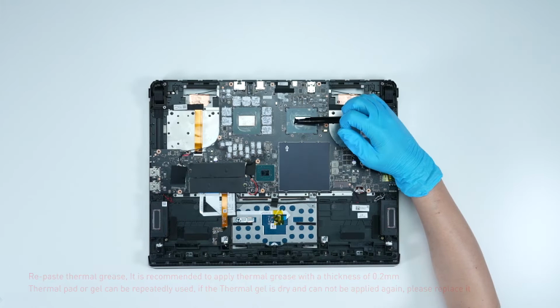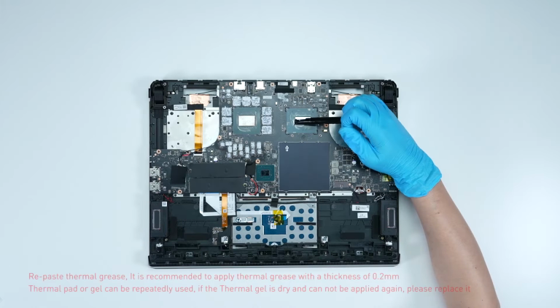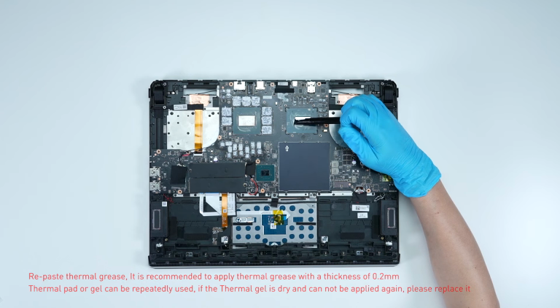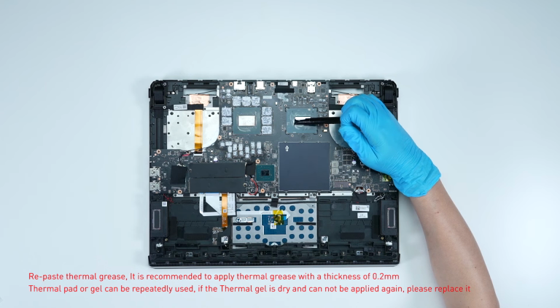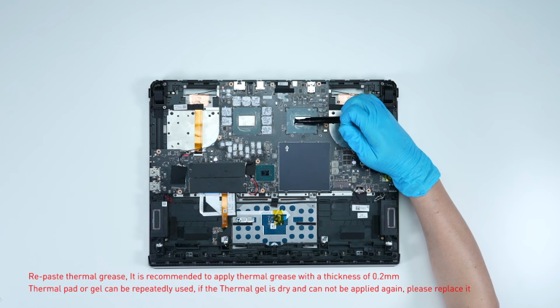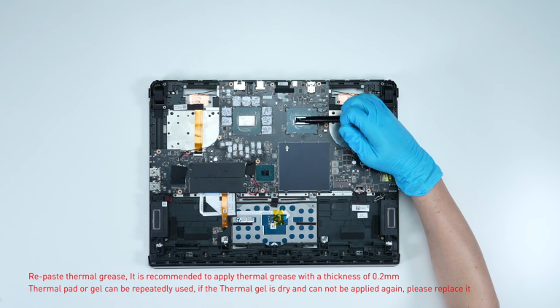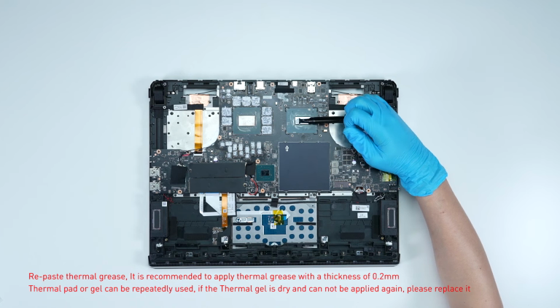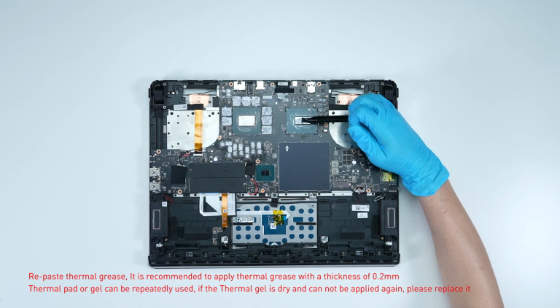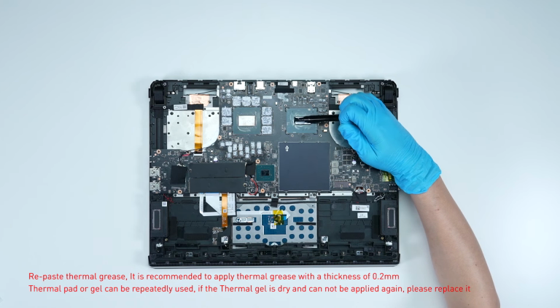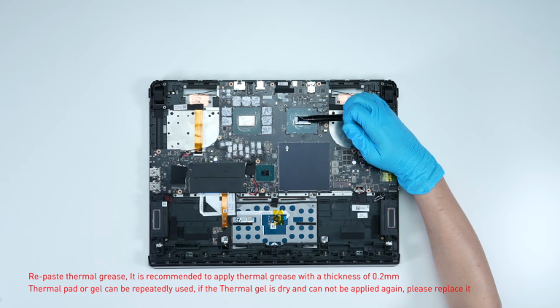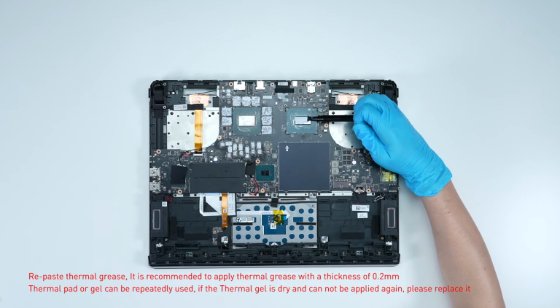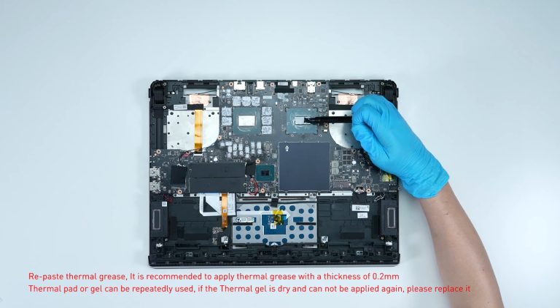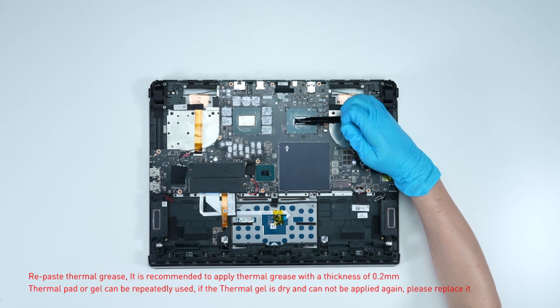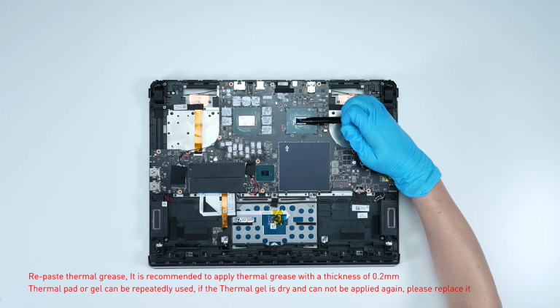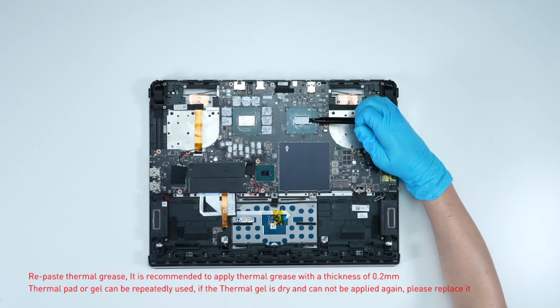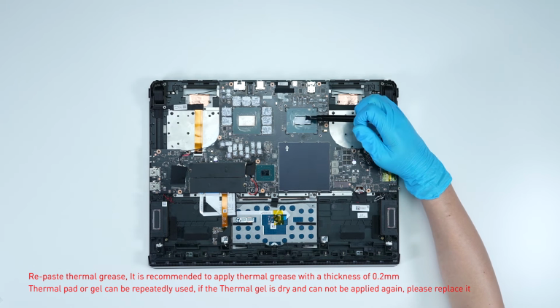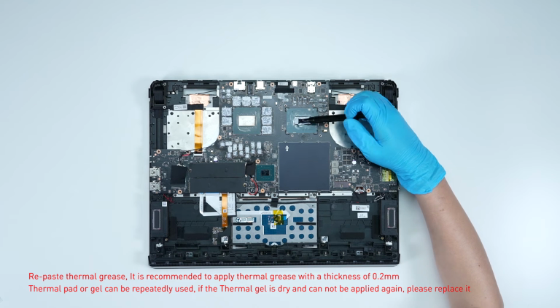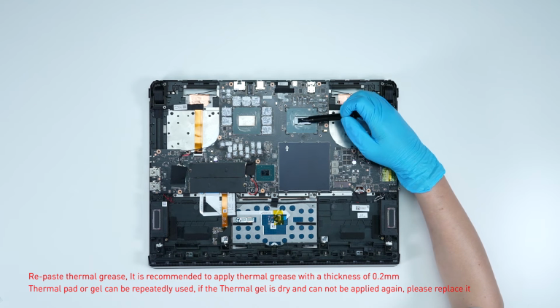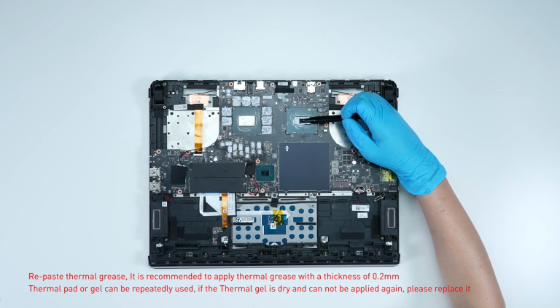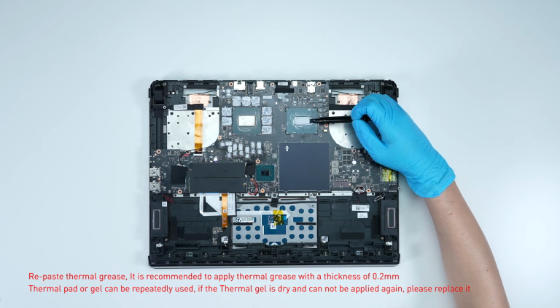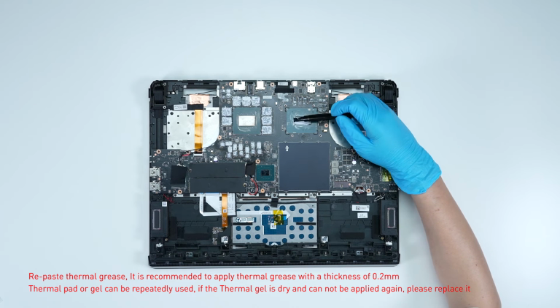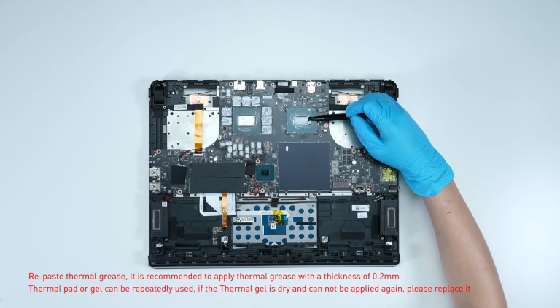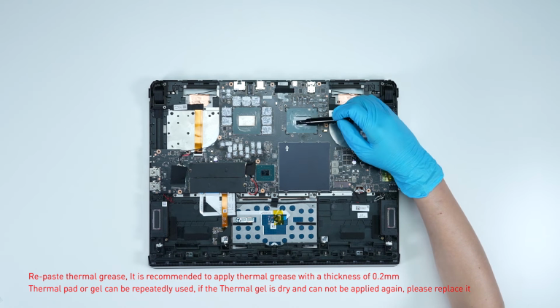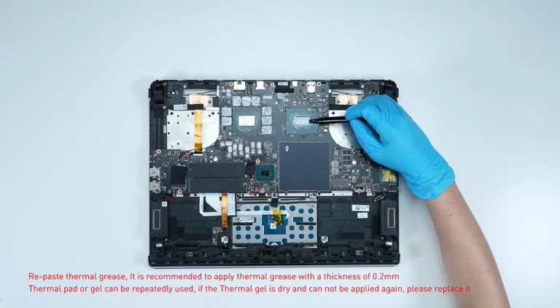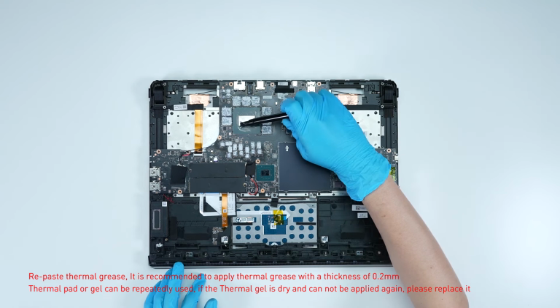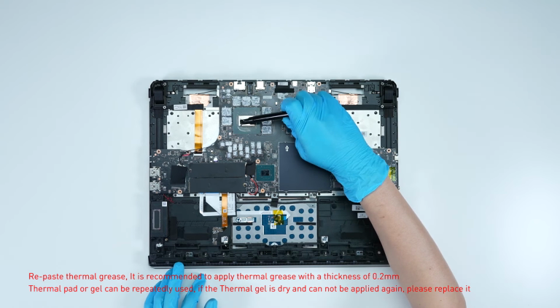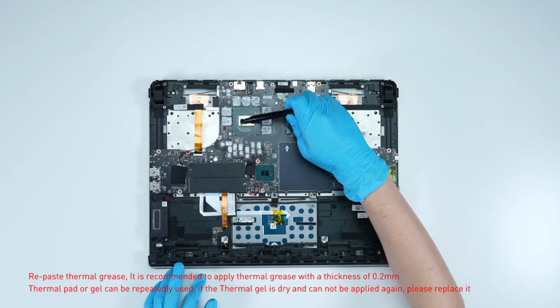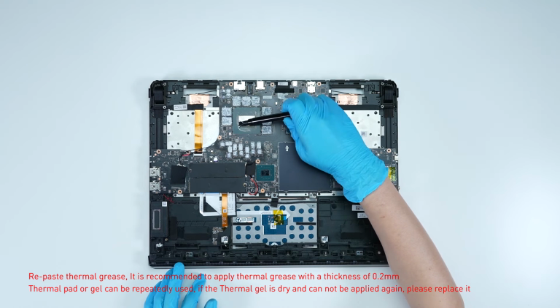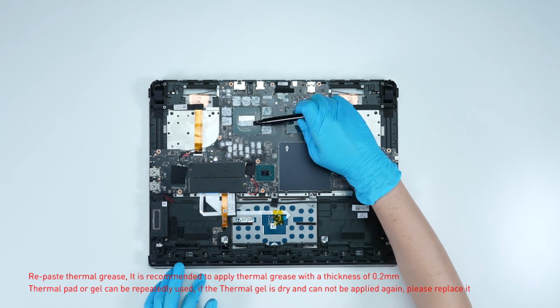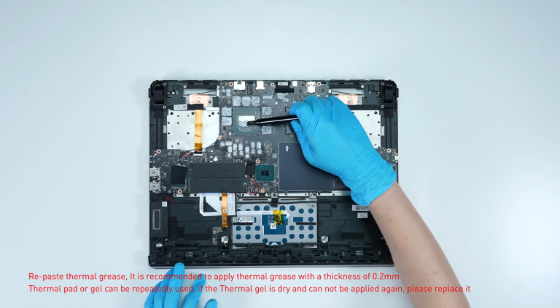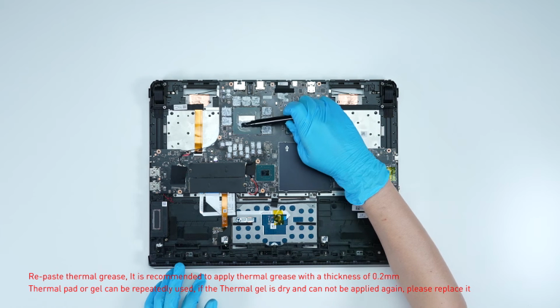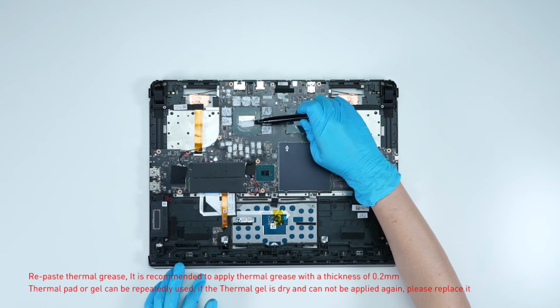Repaste the thermal grease. It is recommended to apply thermal grease with a thickness of 0.2 mm.